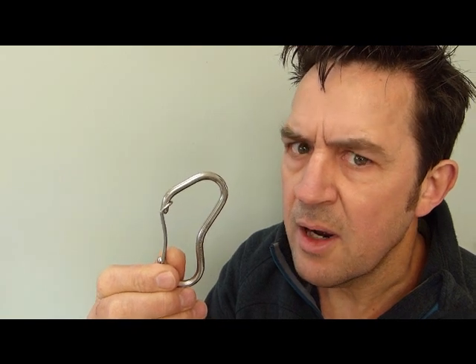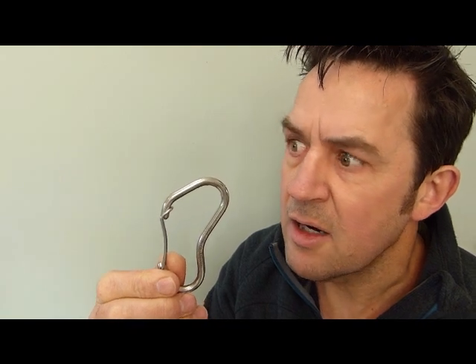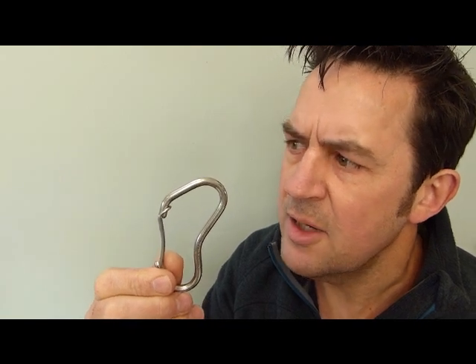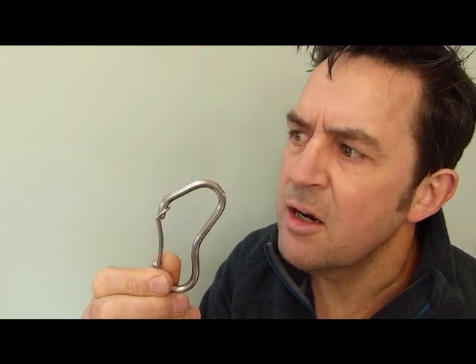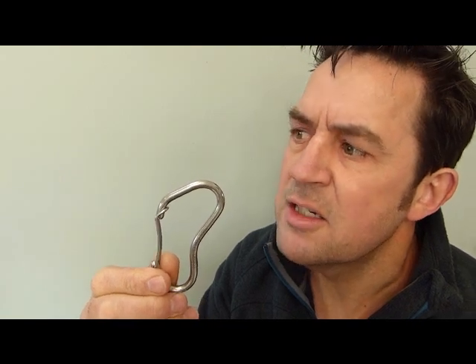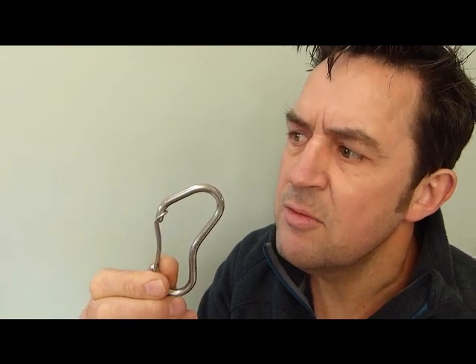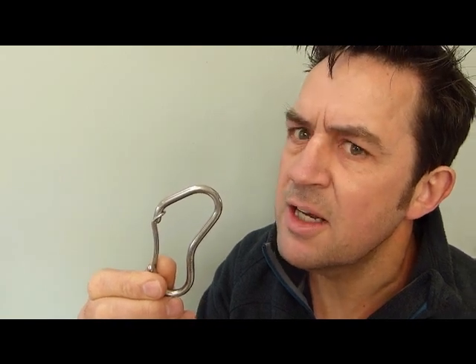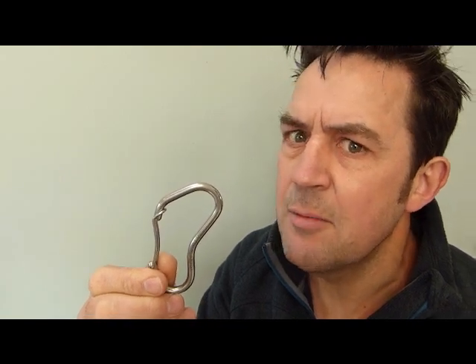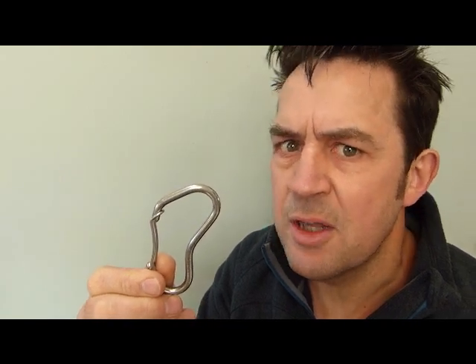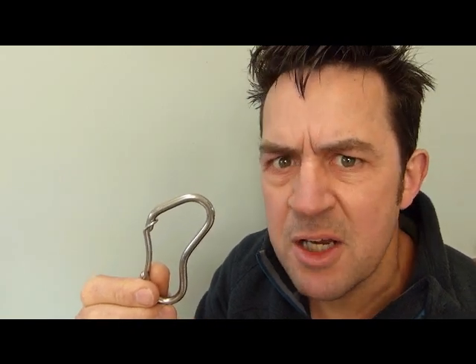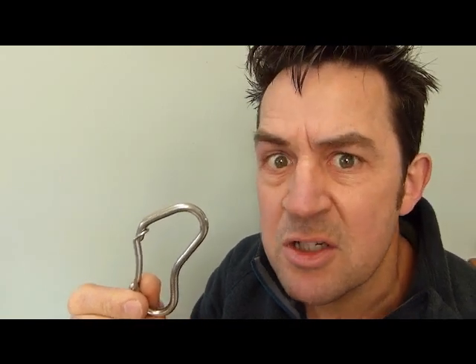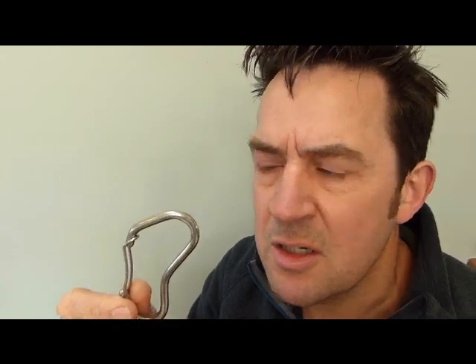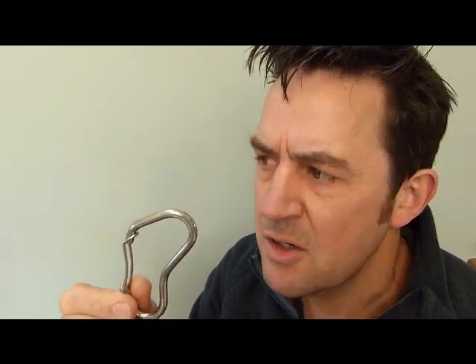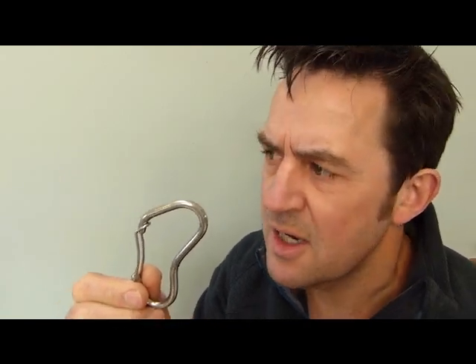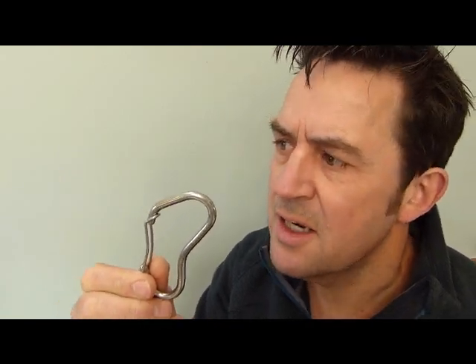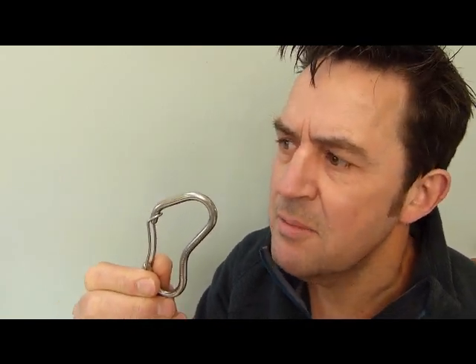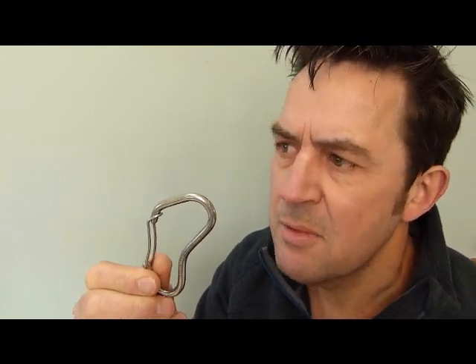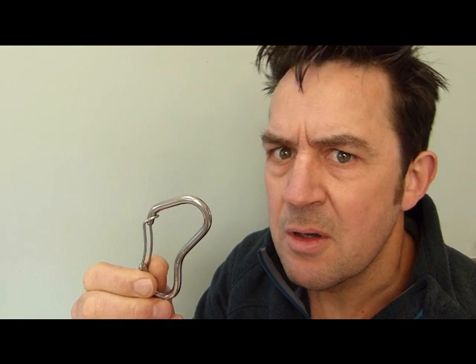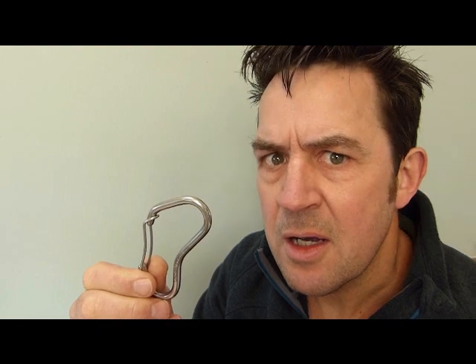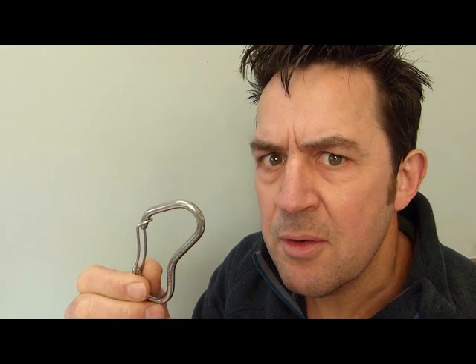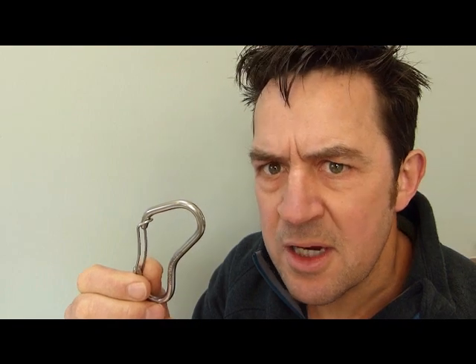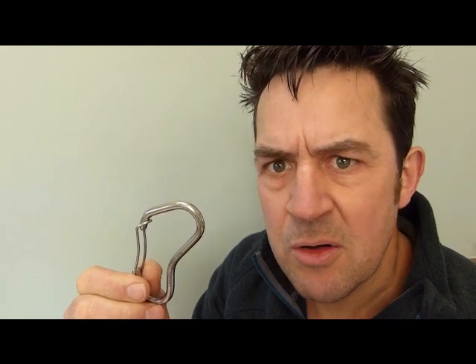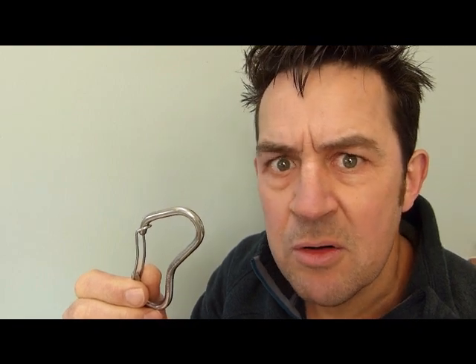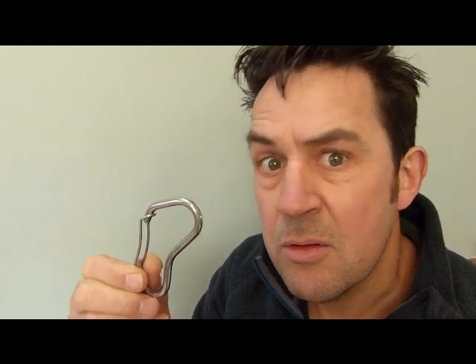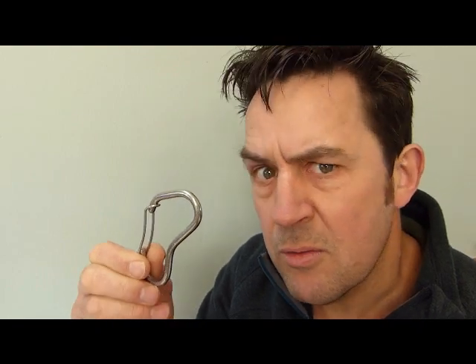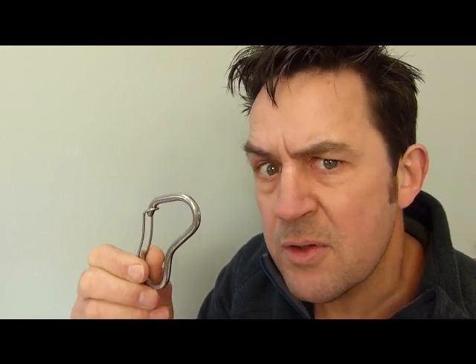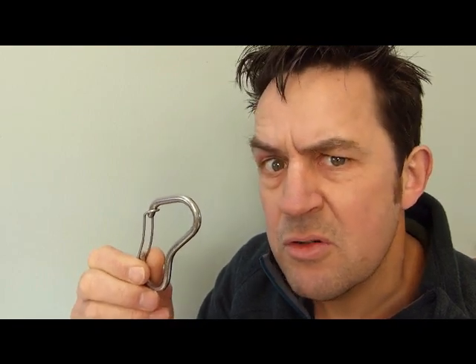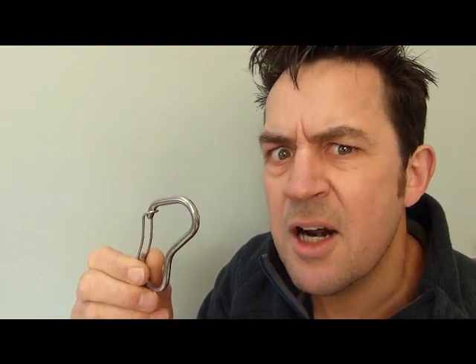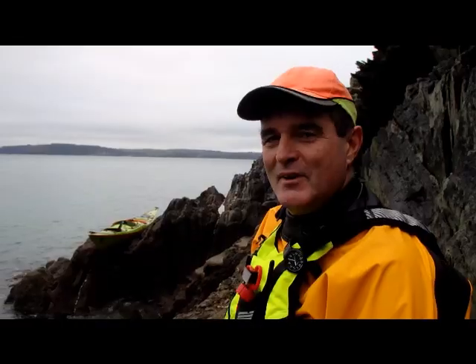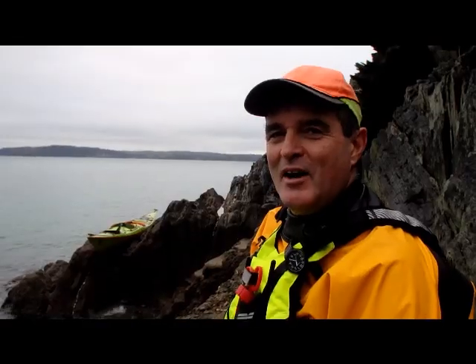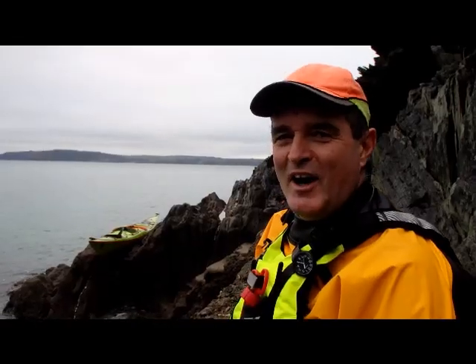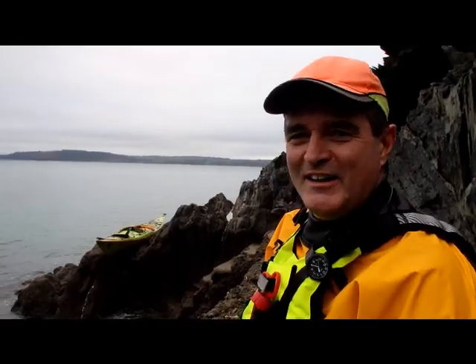Hang on a minute, I can see Rick down by the beach. Let's go and ask him how he's getting on with his new Kraken.